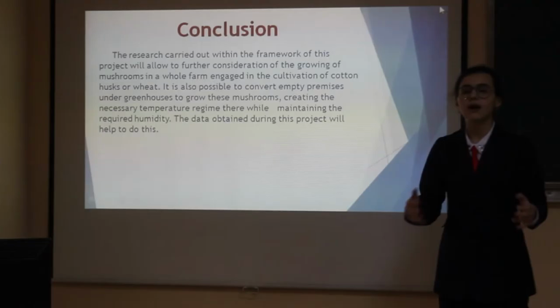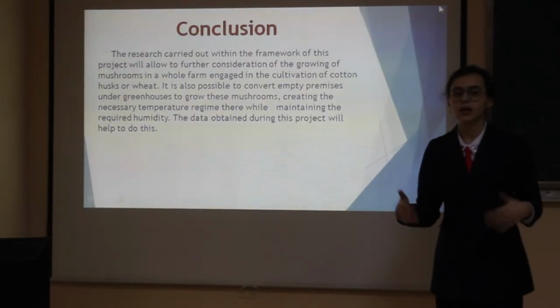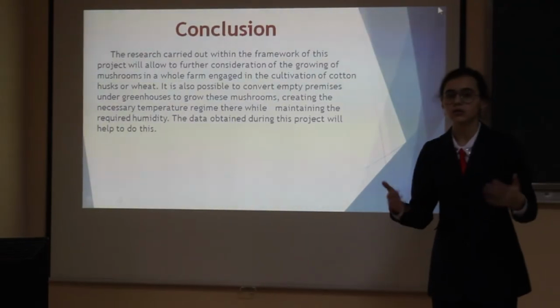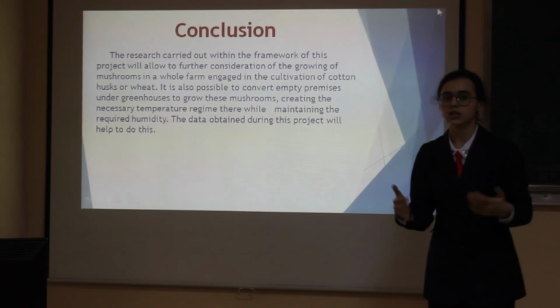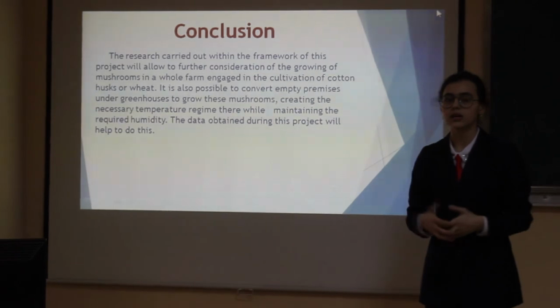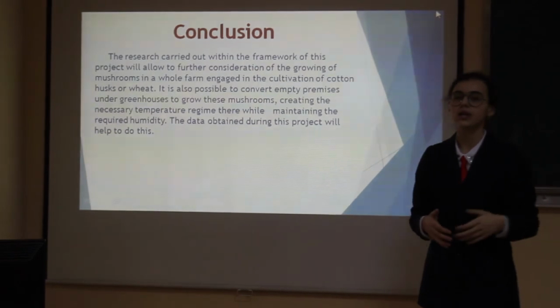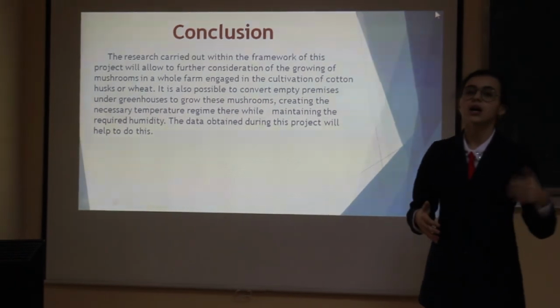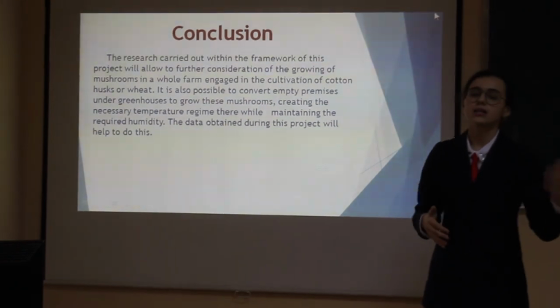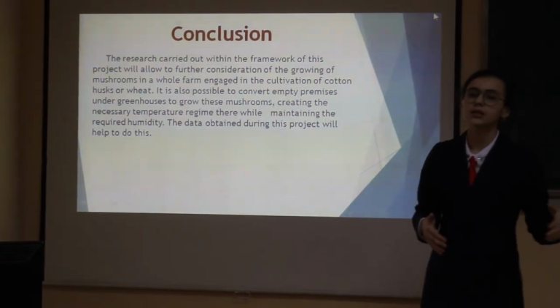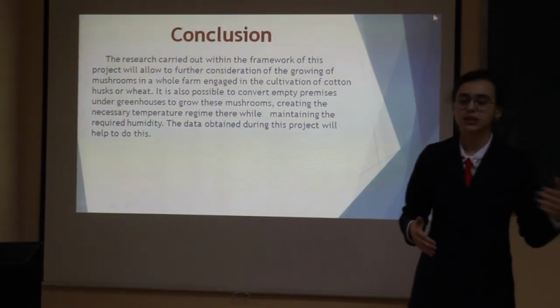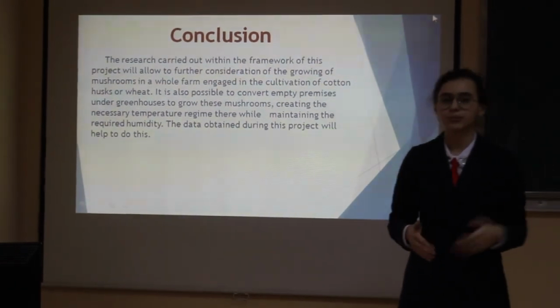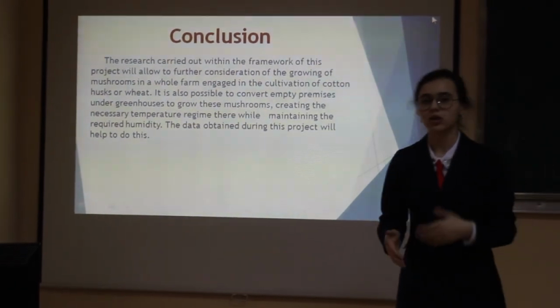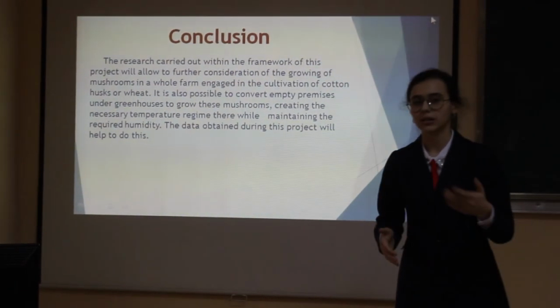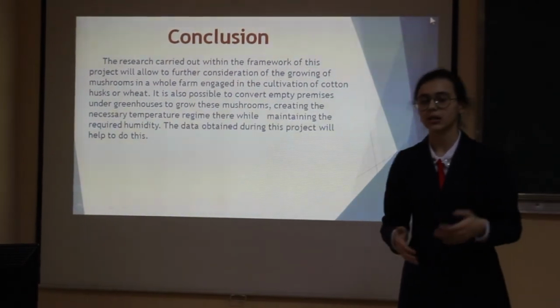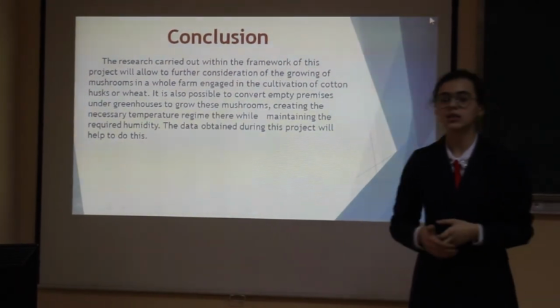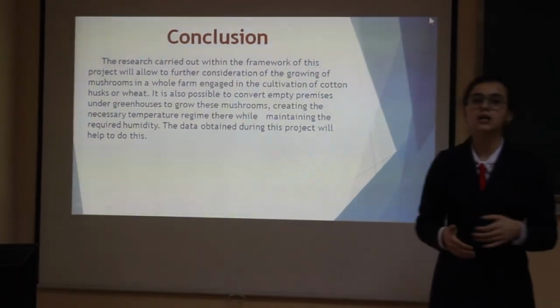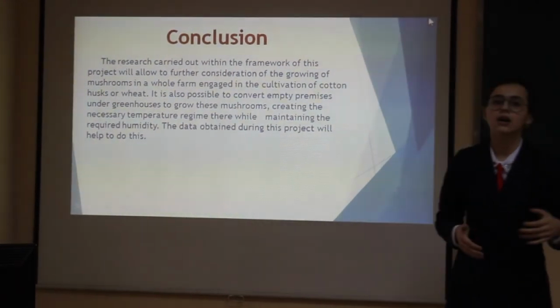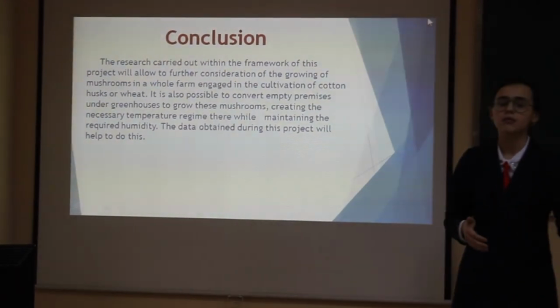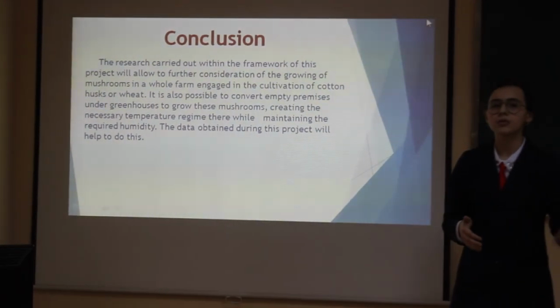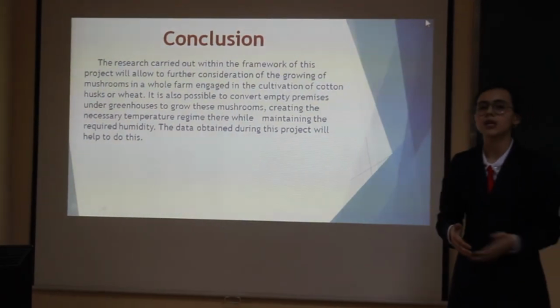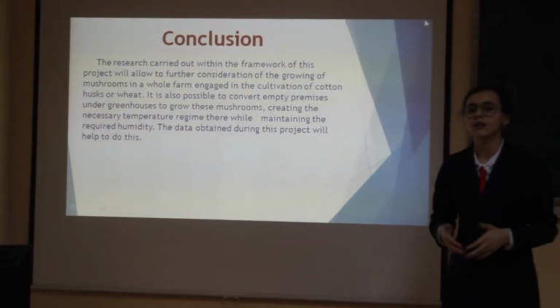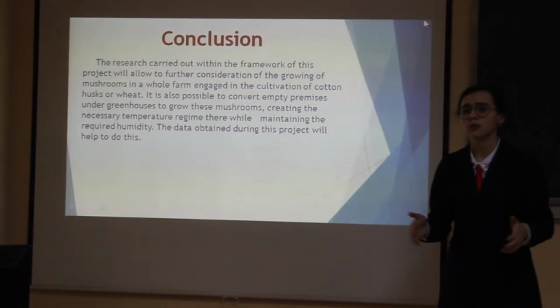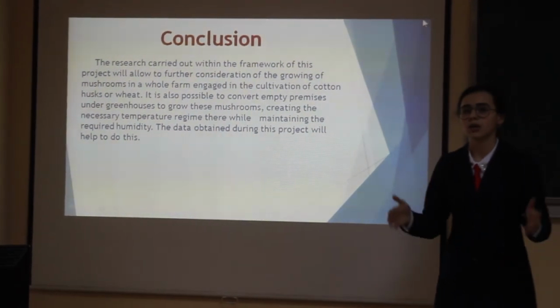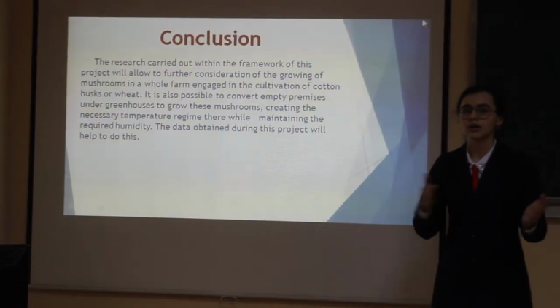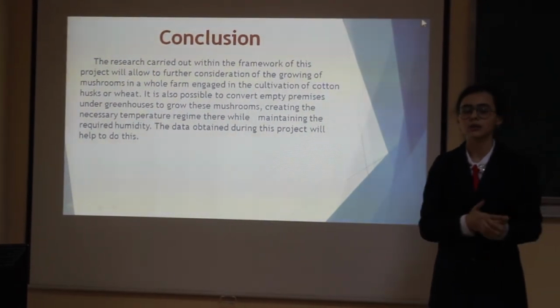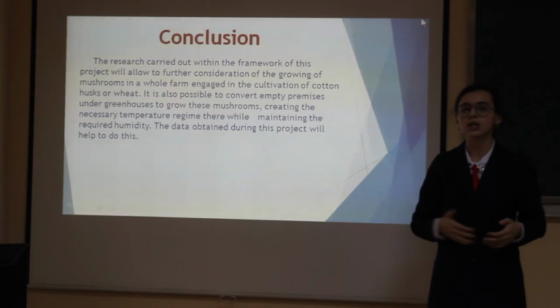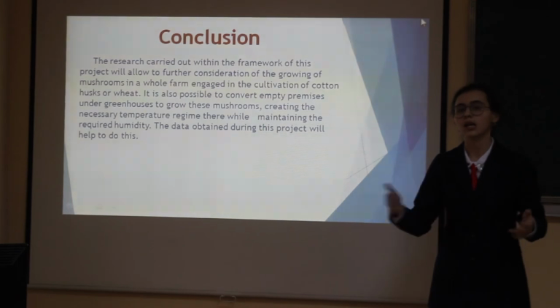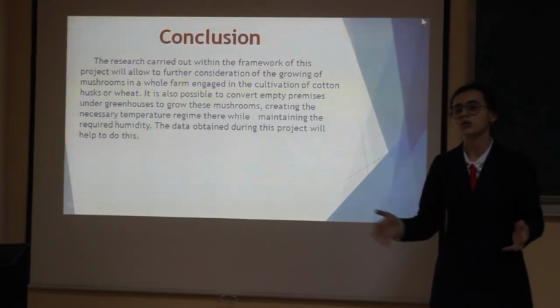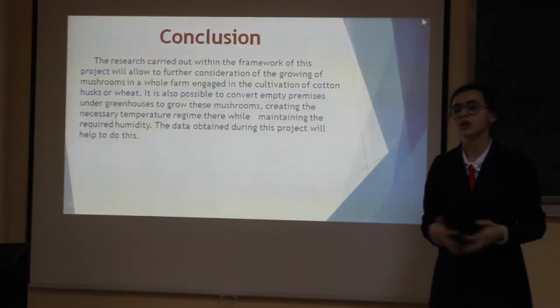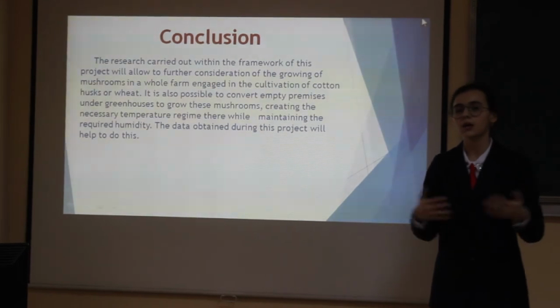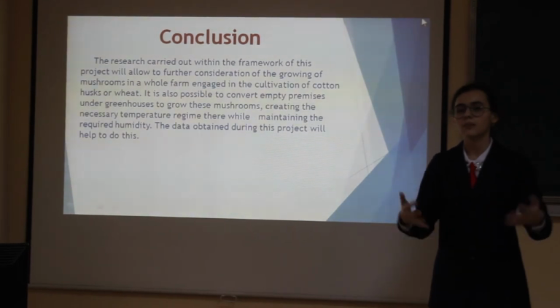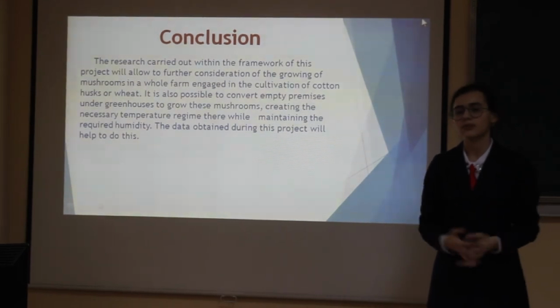Our conclusion is that after studying the project materials, we have proven that our project has both economic and ecological benefits.